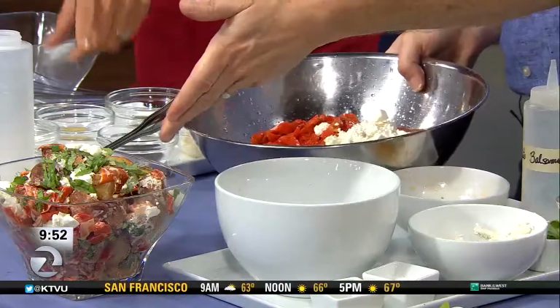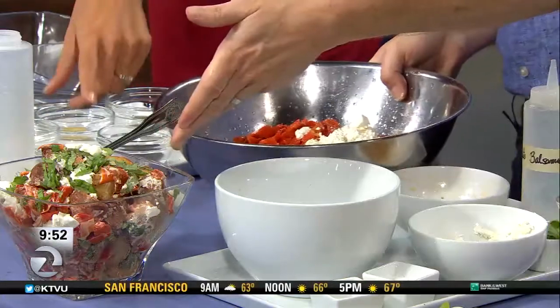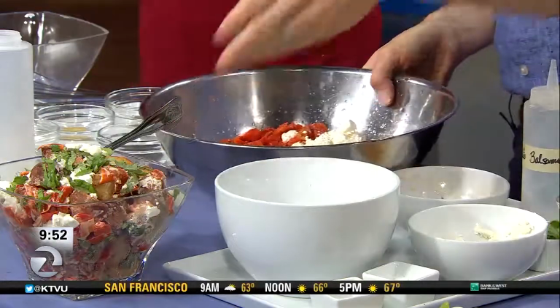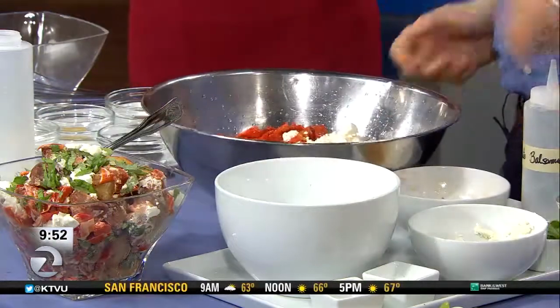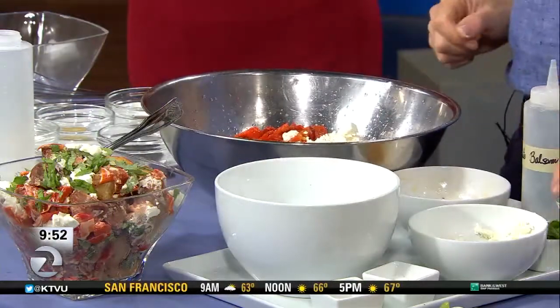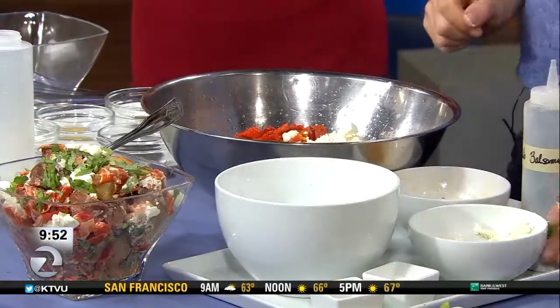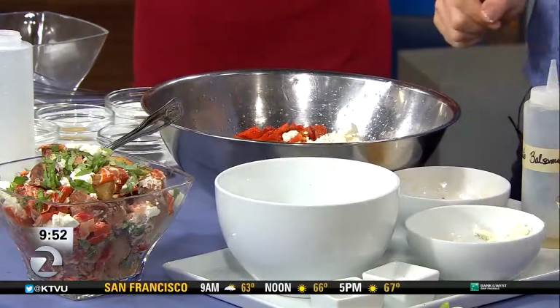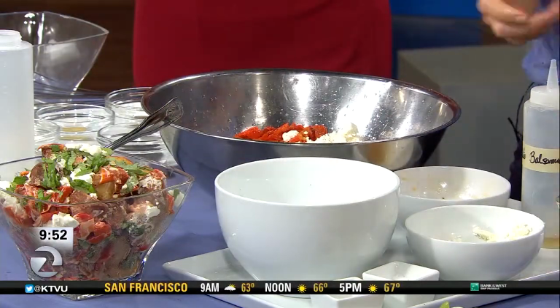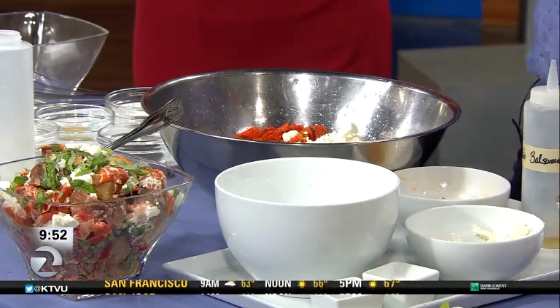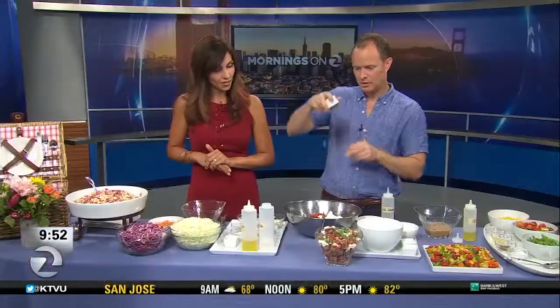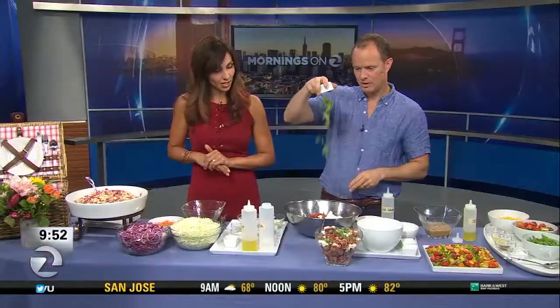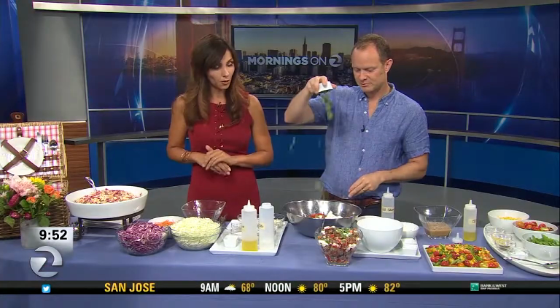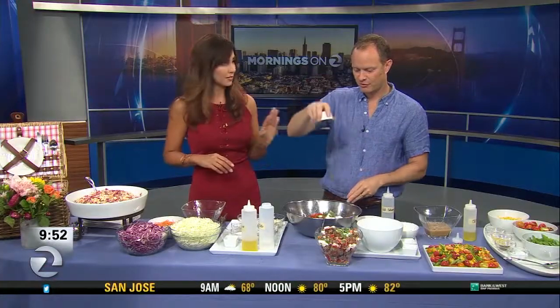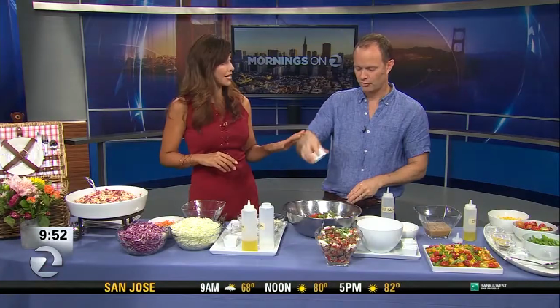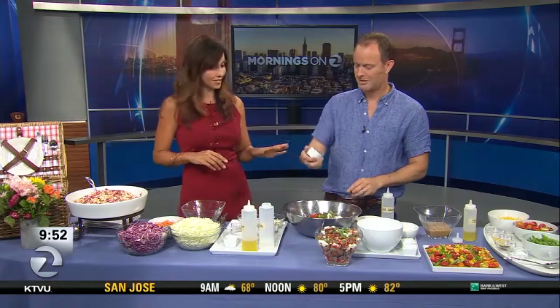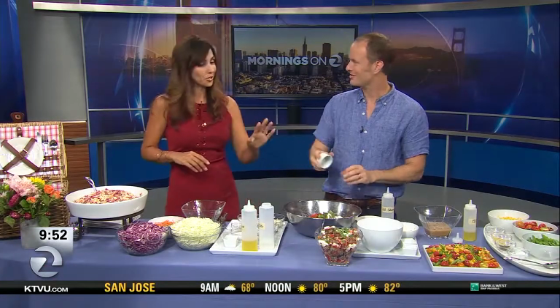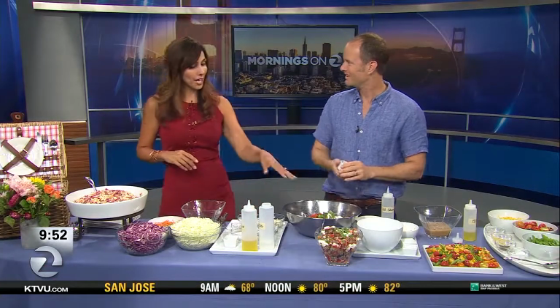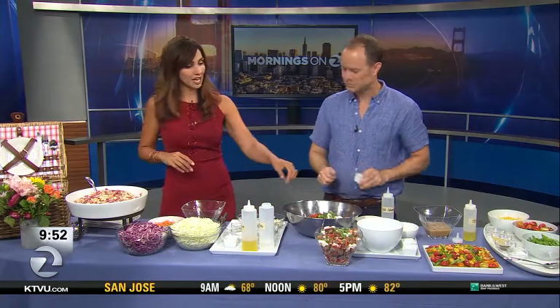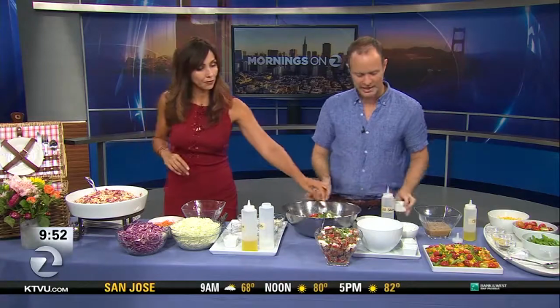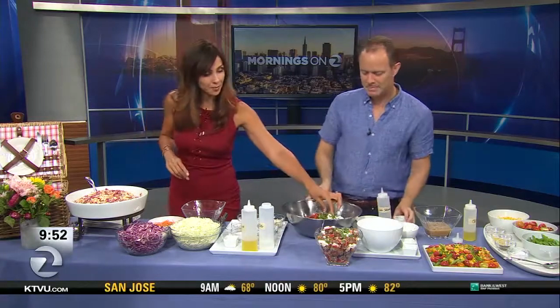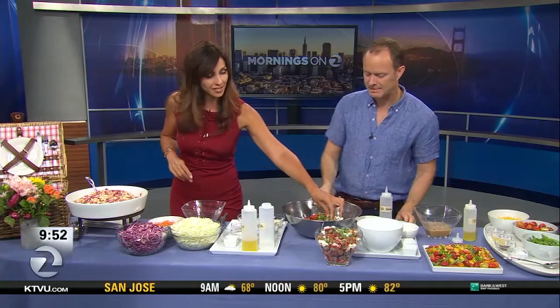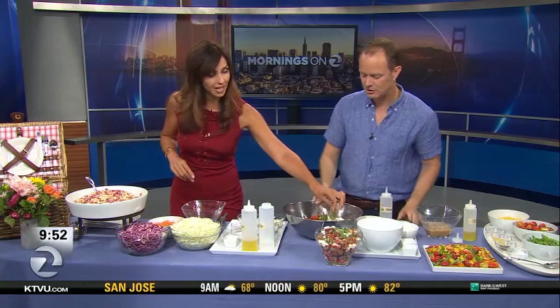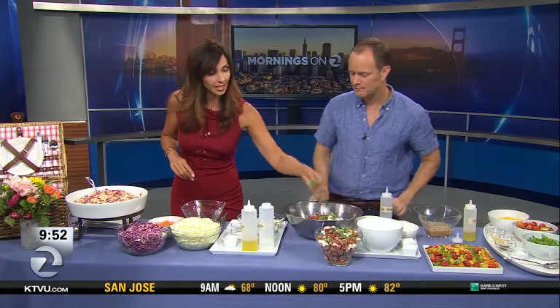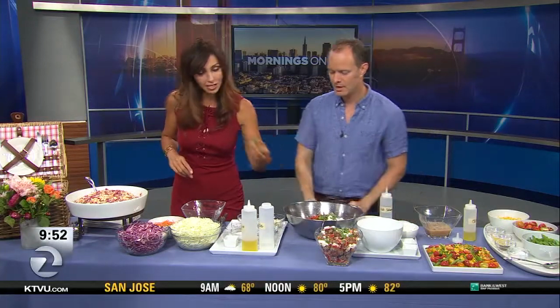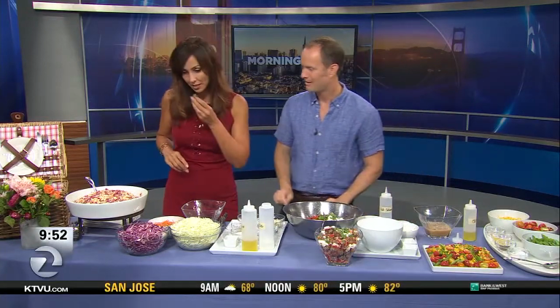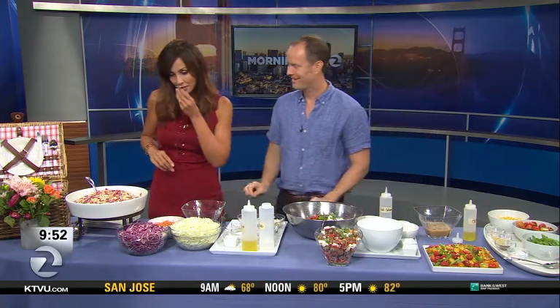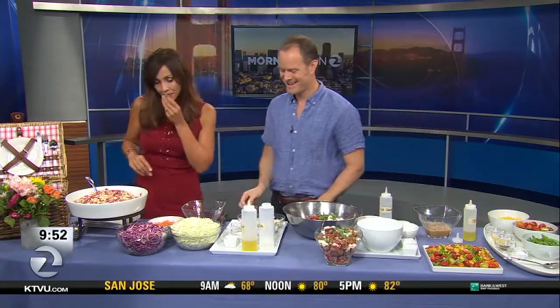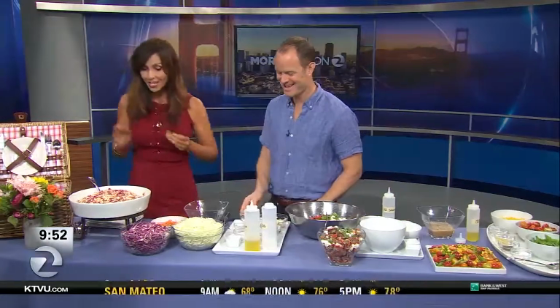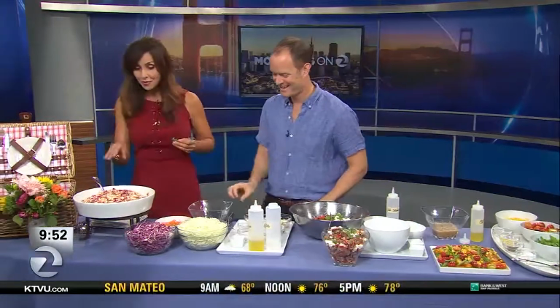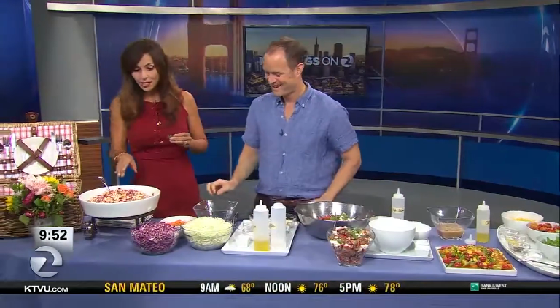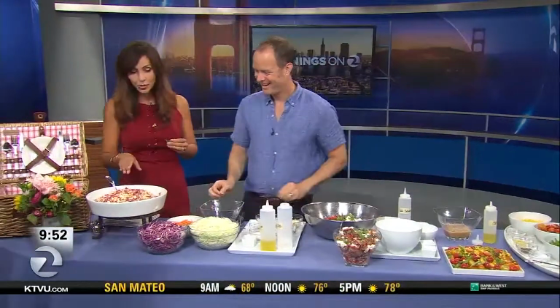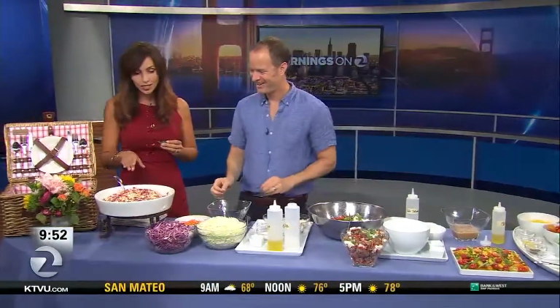And I forgot the basil! Beautiful fresh green basil goes on top. Oh, that looks gorgeous — I love the smell of this. All right, let's move on to the coleslaw.